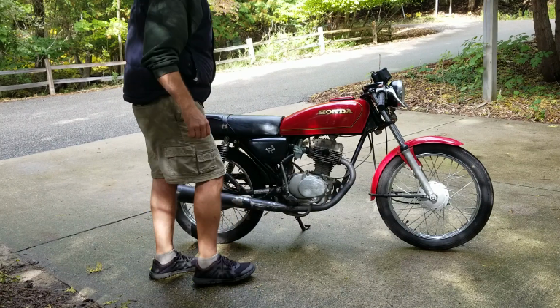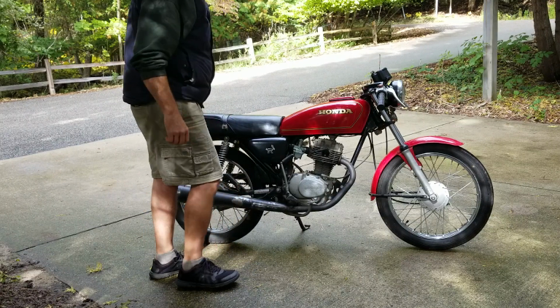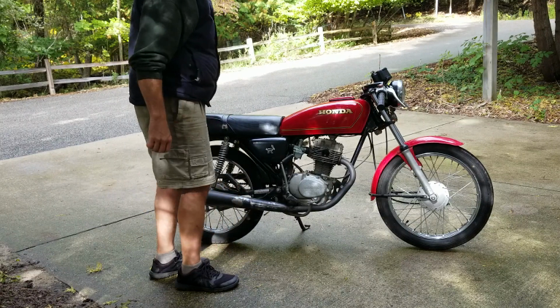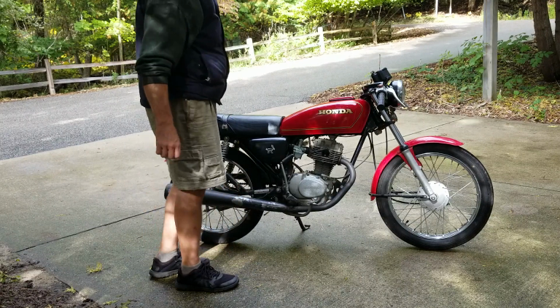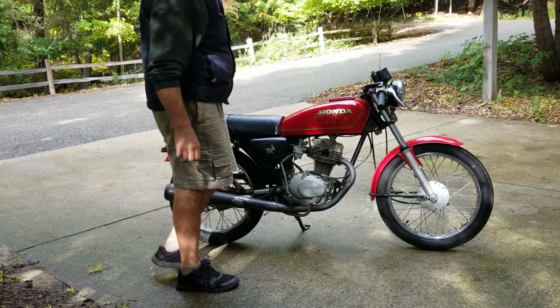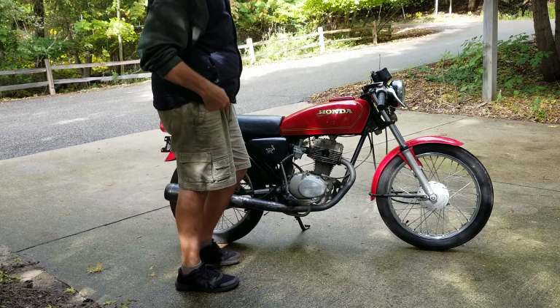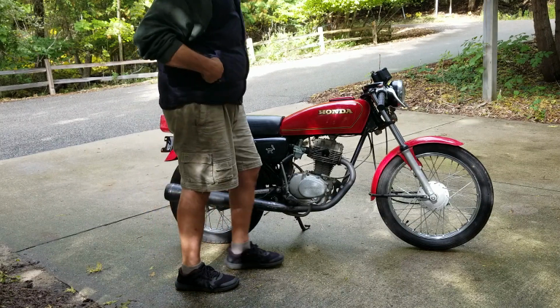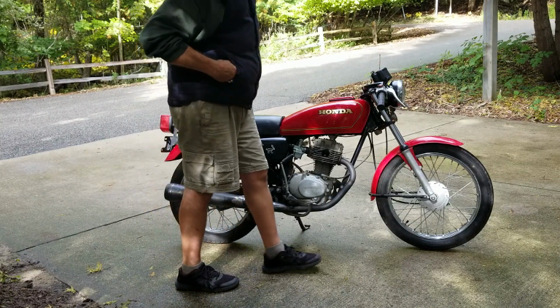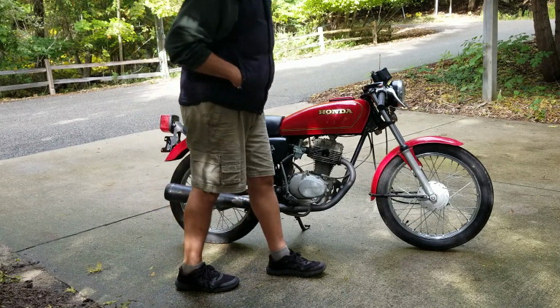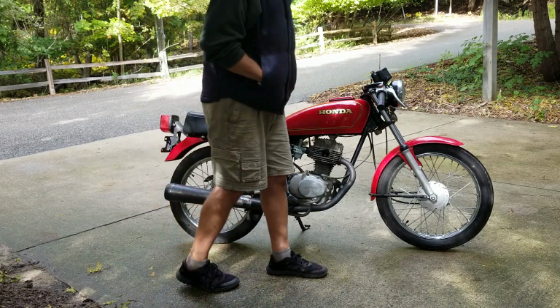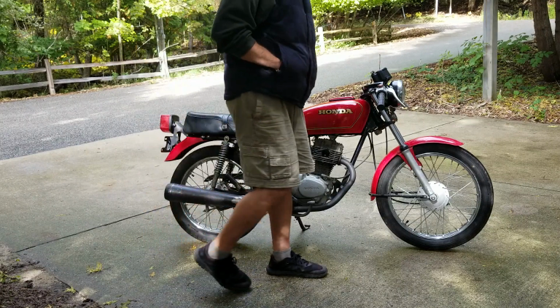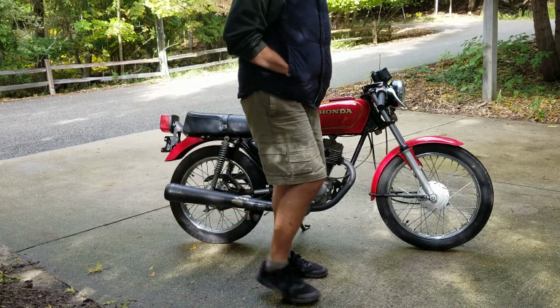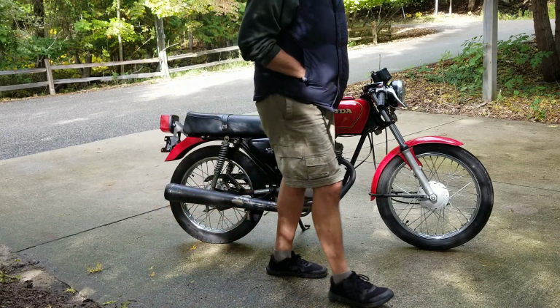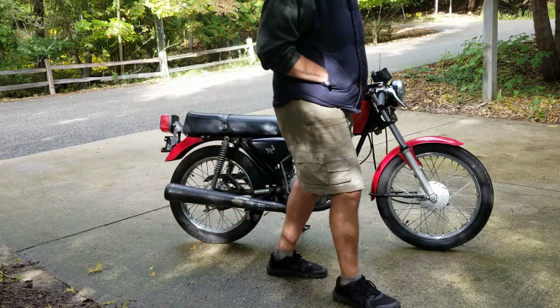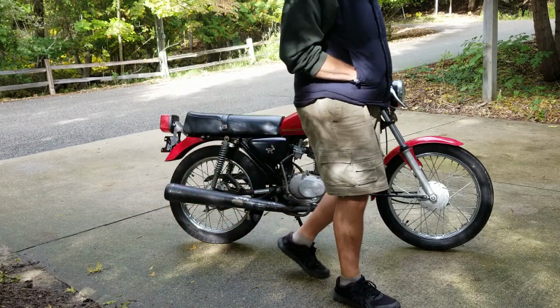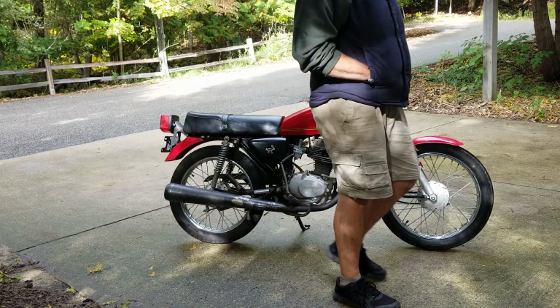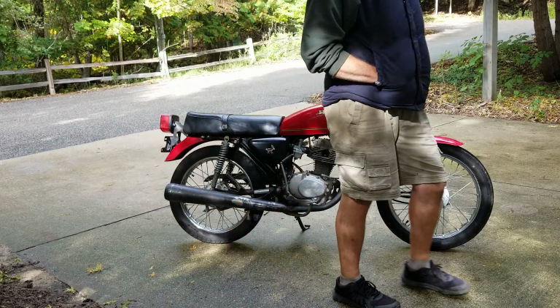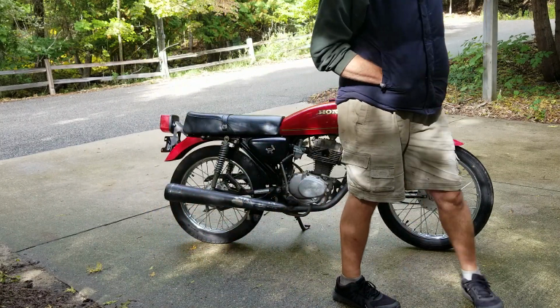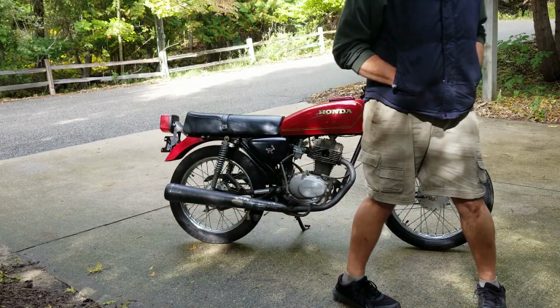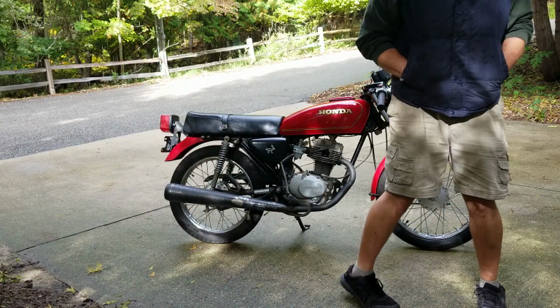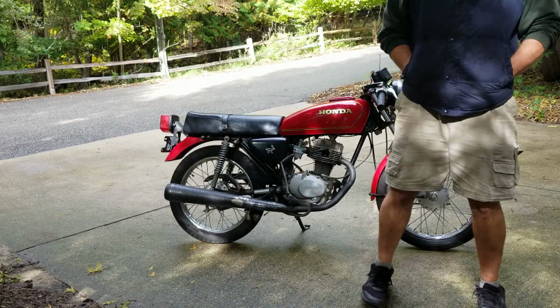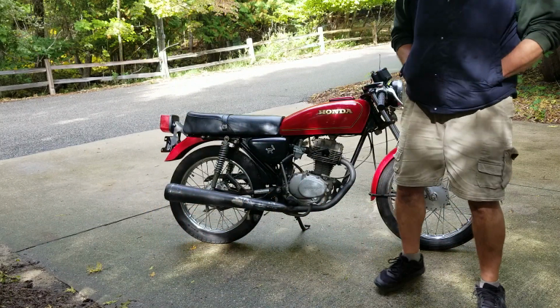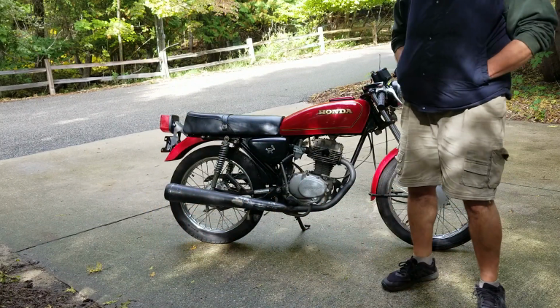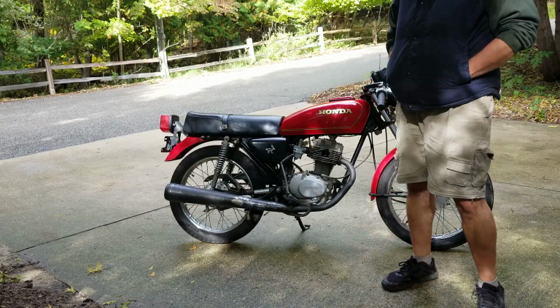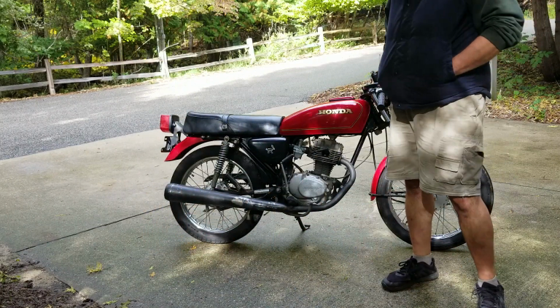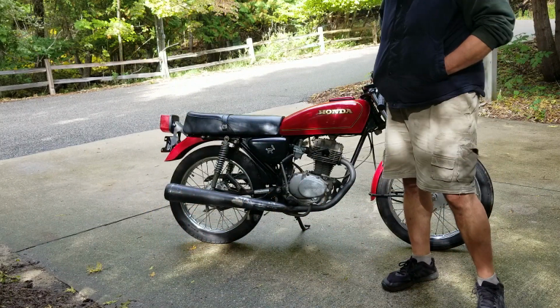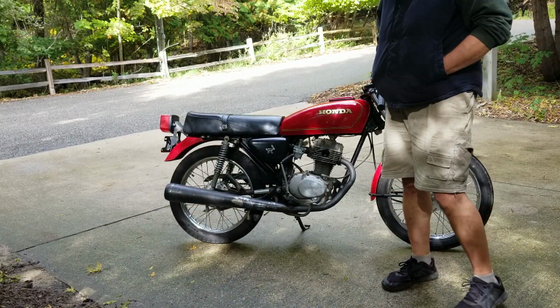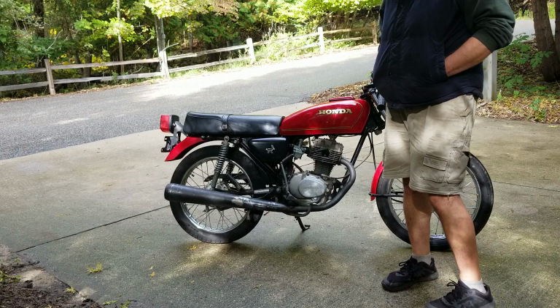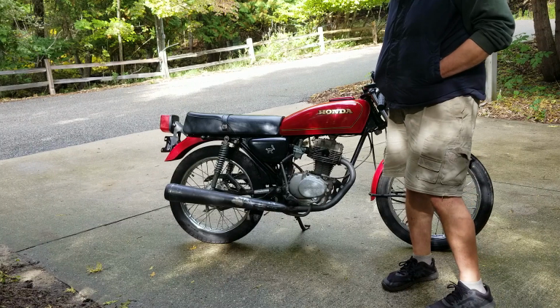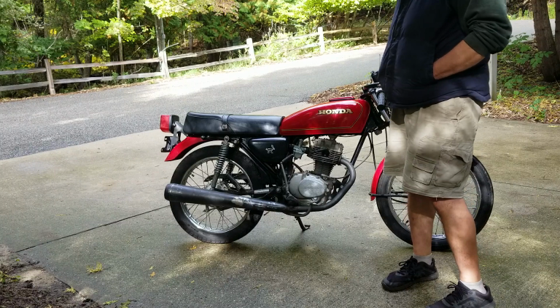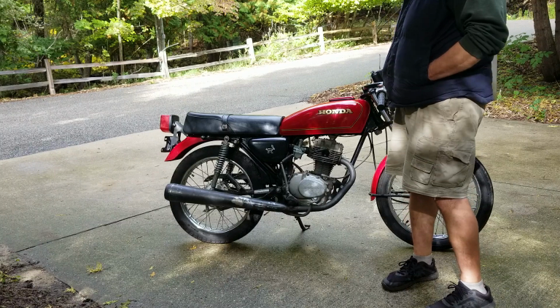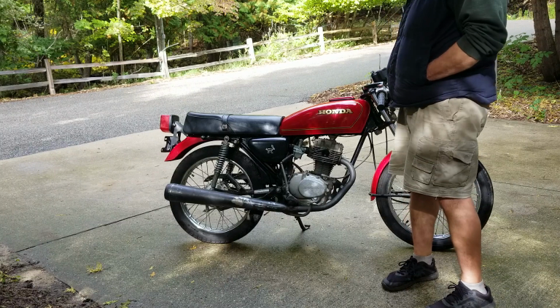There it is. The clutch stuck at first, but it broke loose — everything works fine.